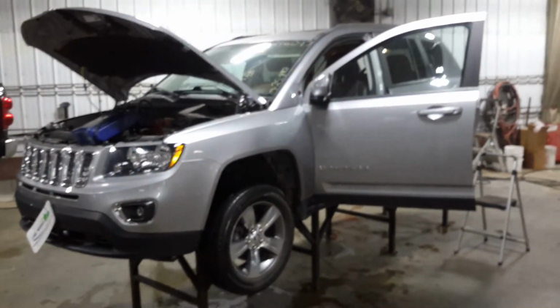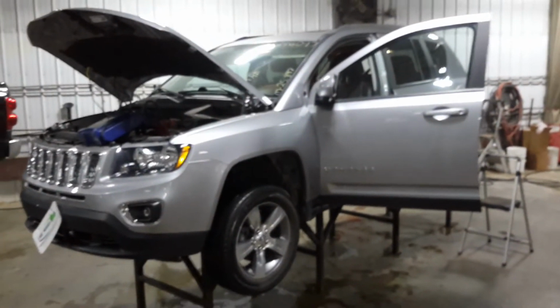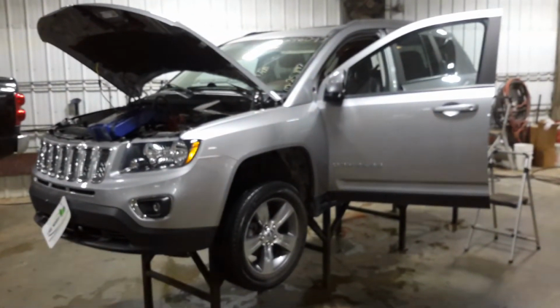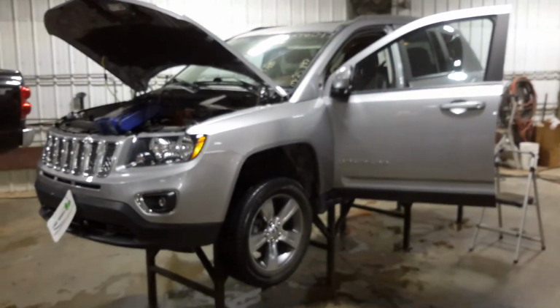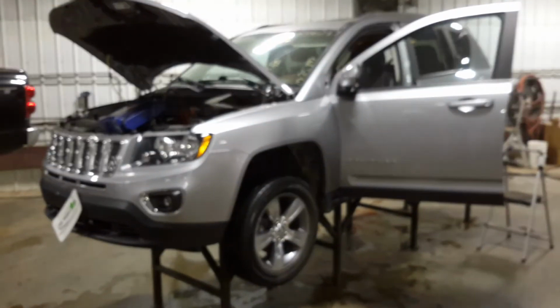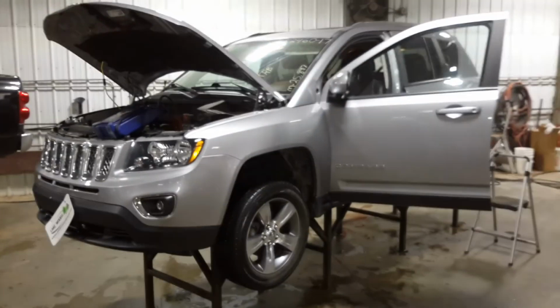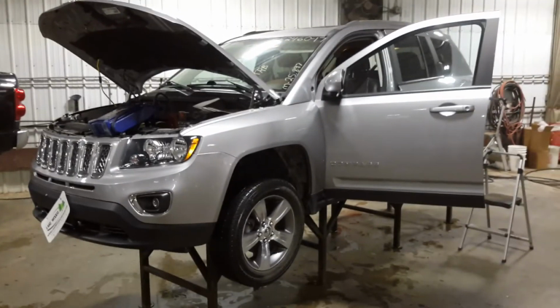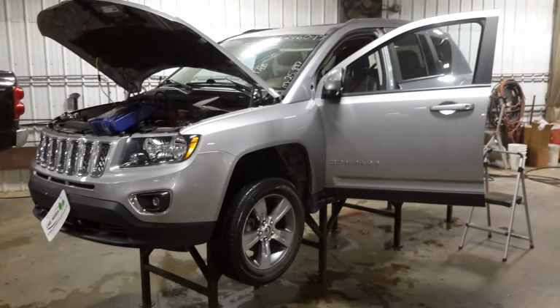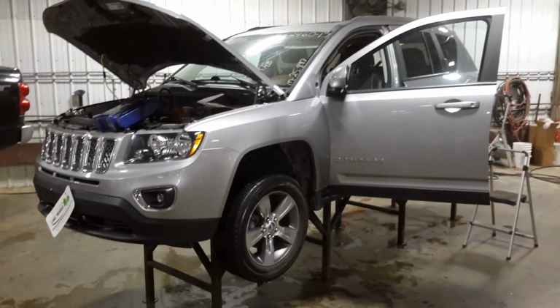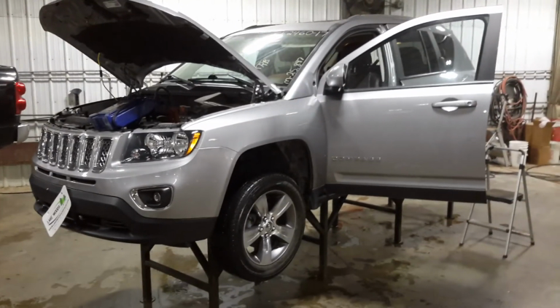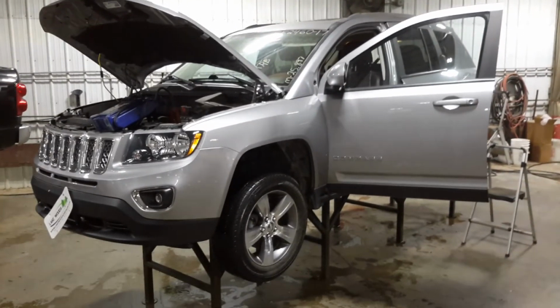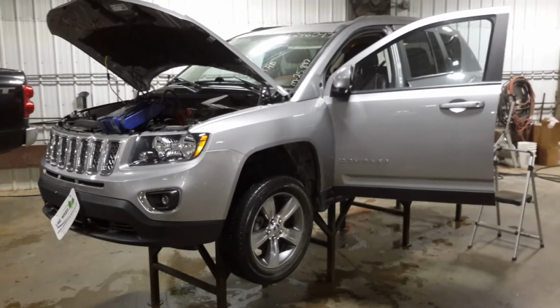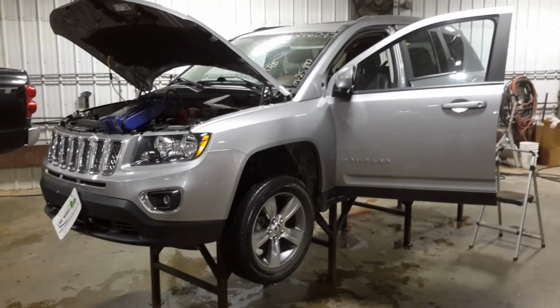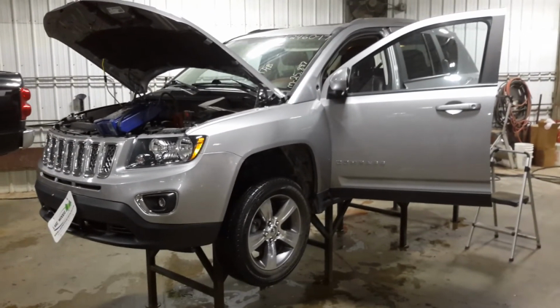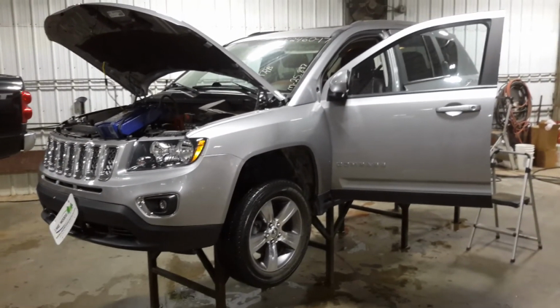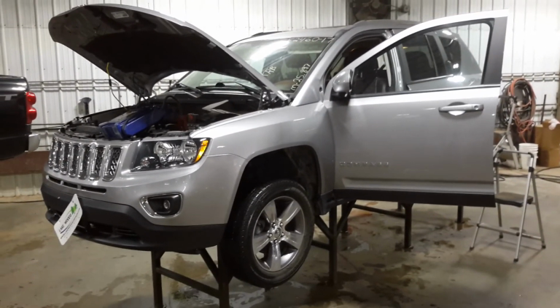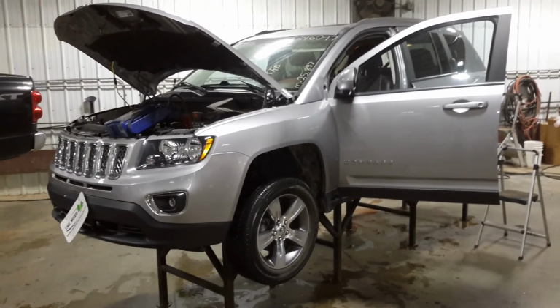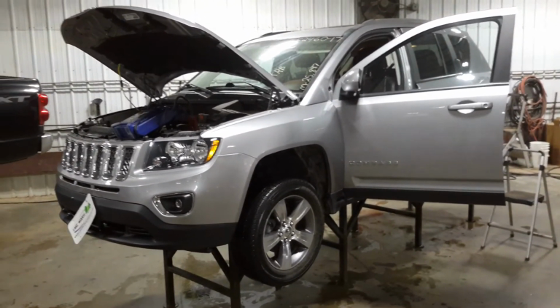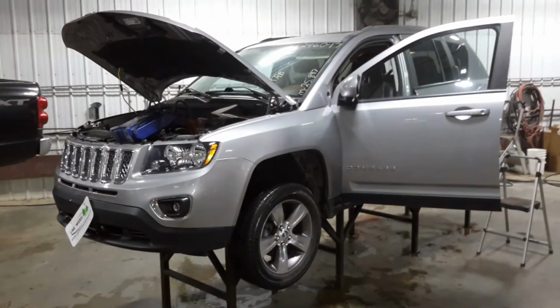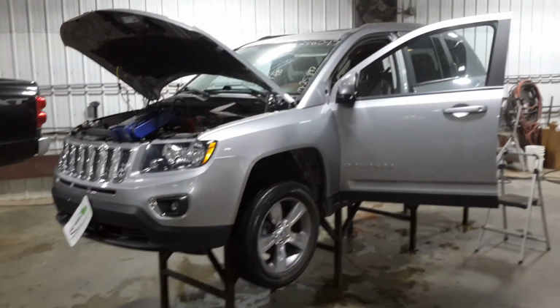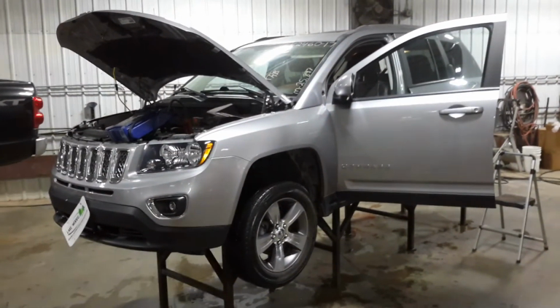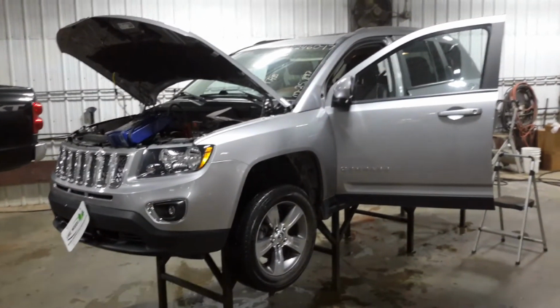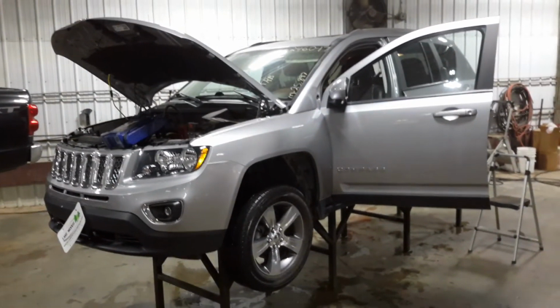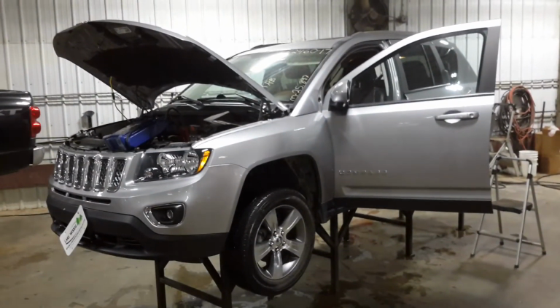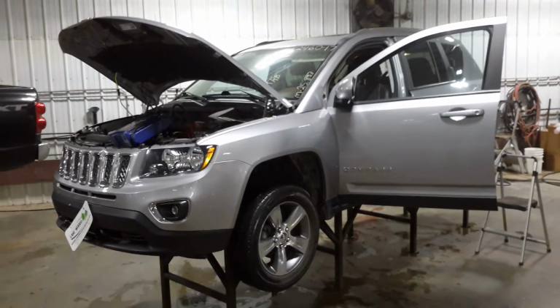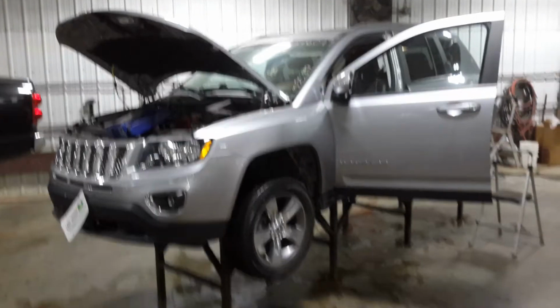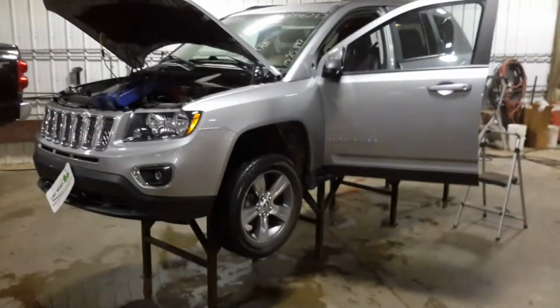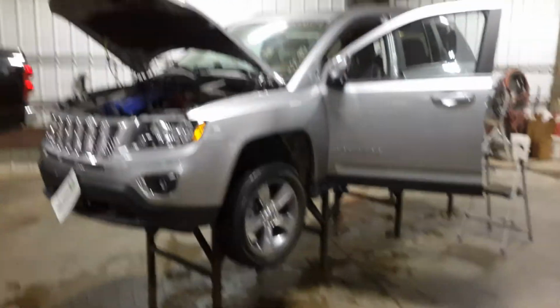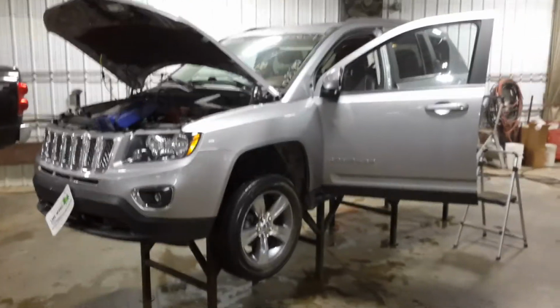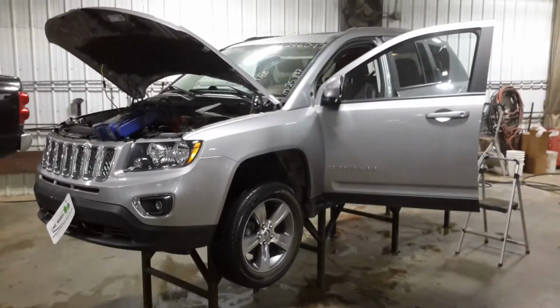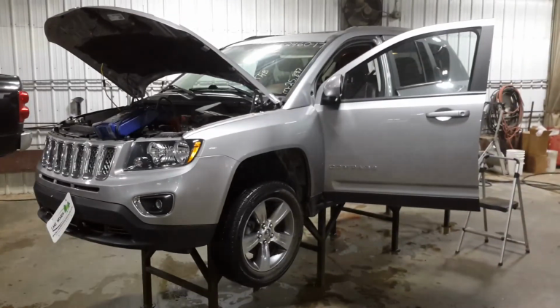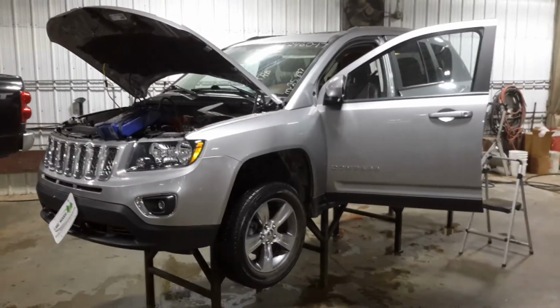Thank you for choosing Nordstrom. If you're visiting our Parting Out YouTube channel, you can give us a call or go to nordstromsauto.com.